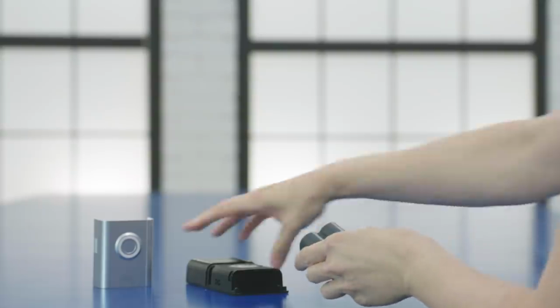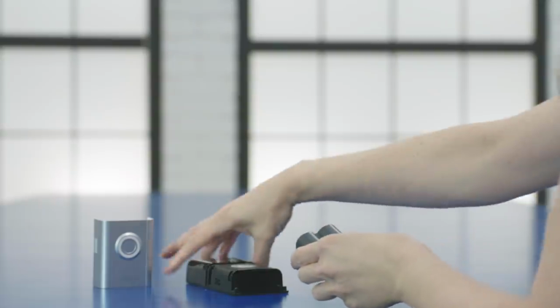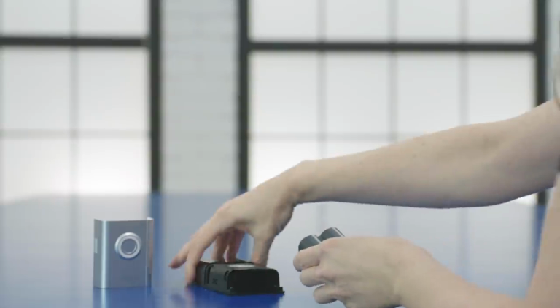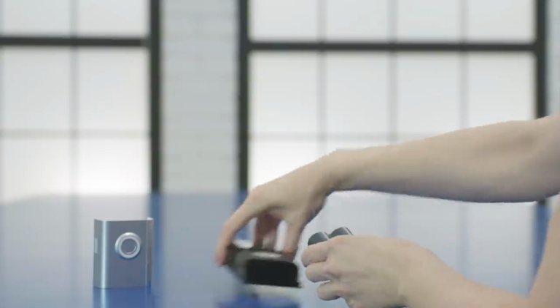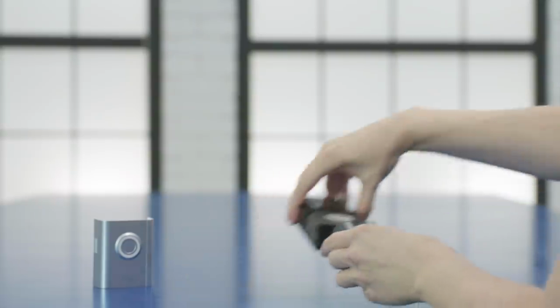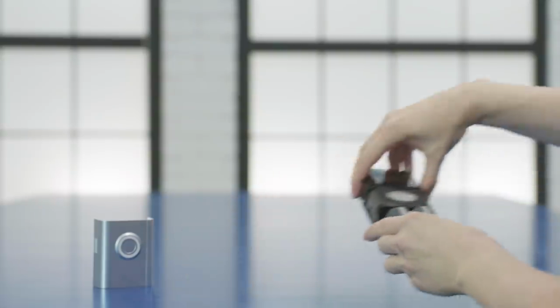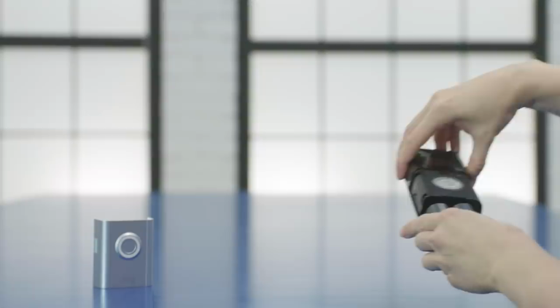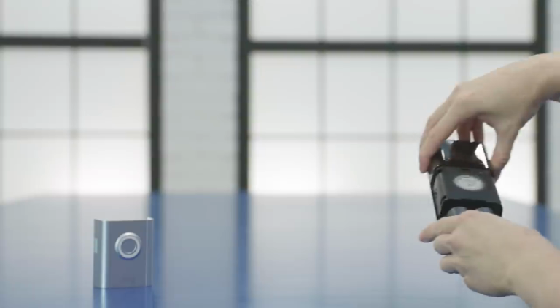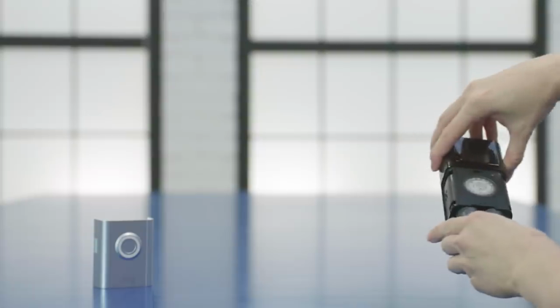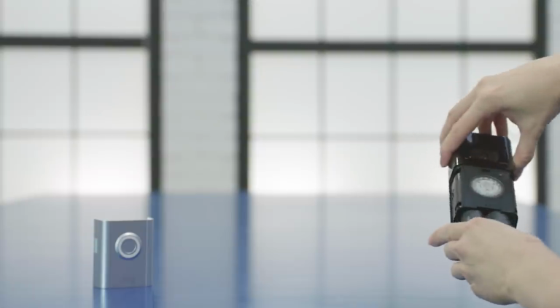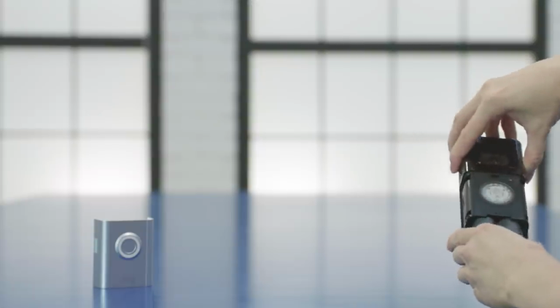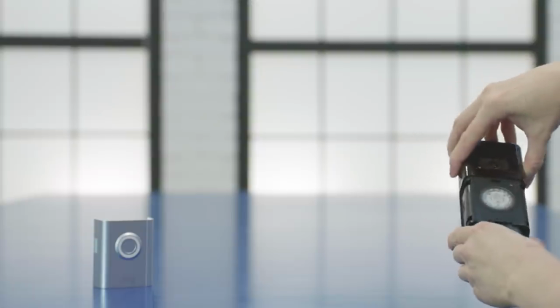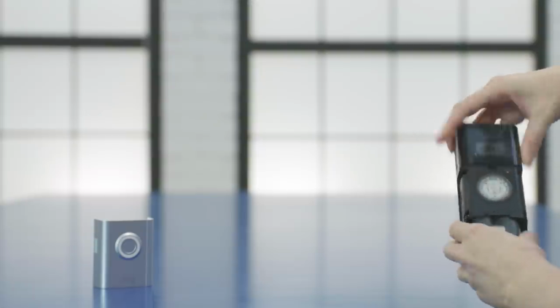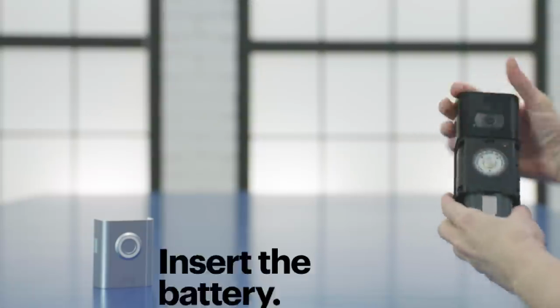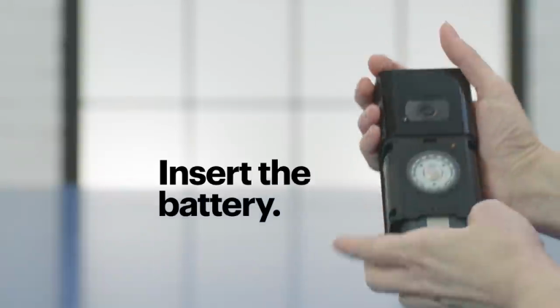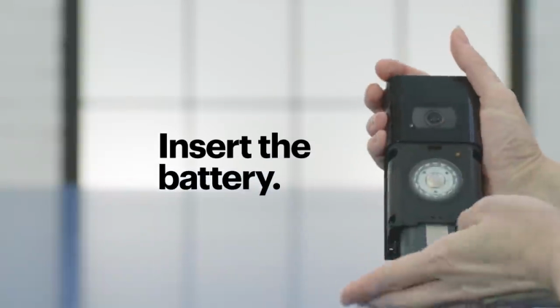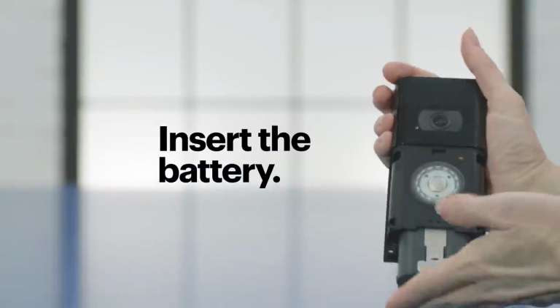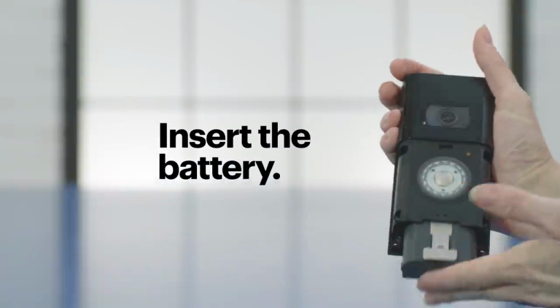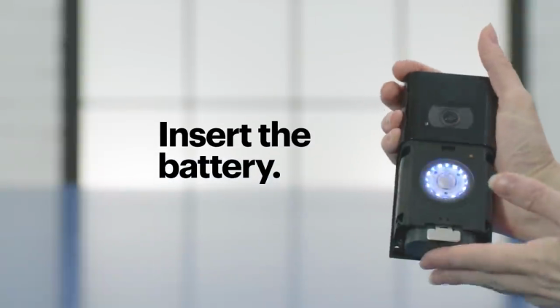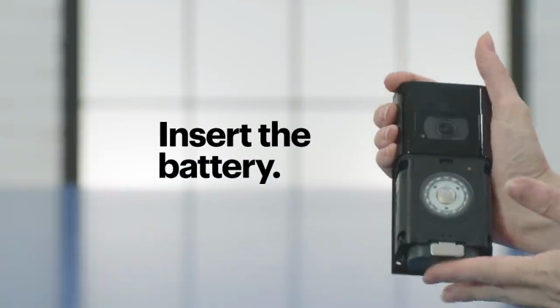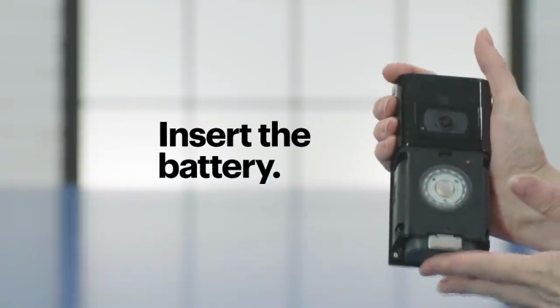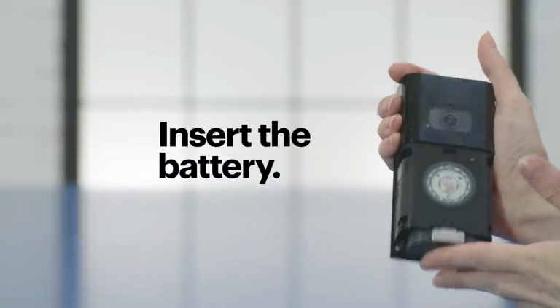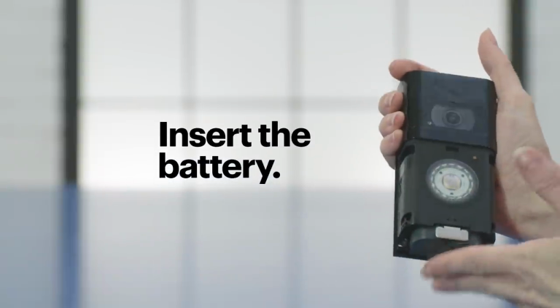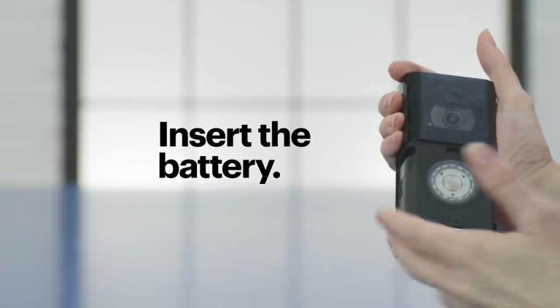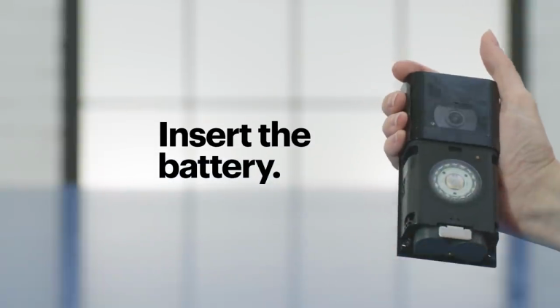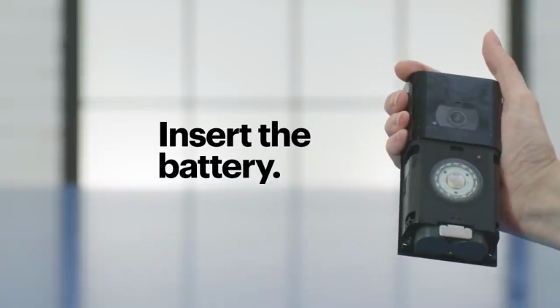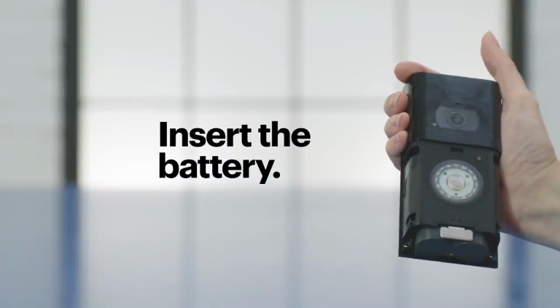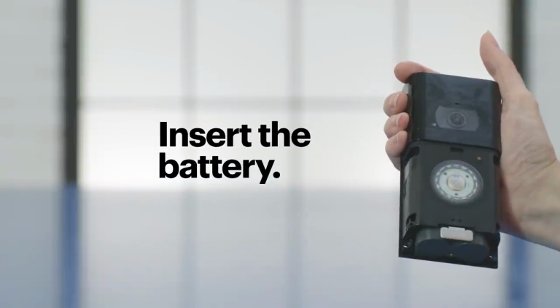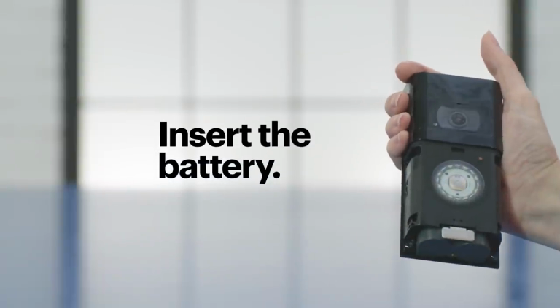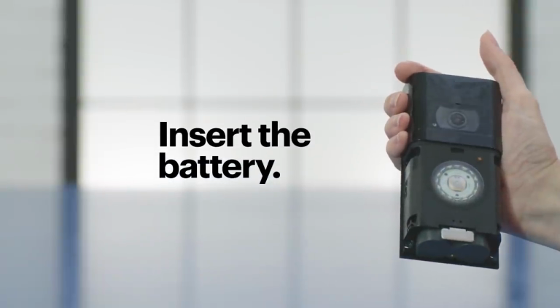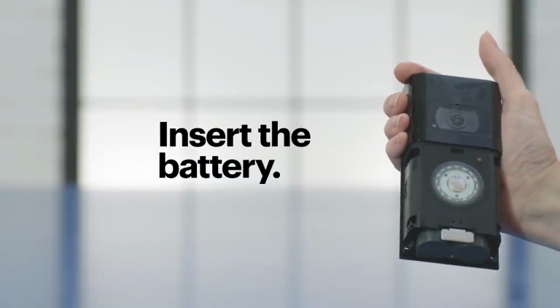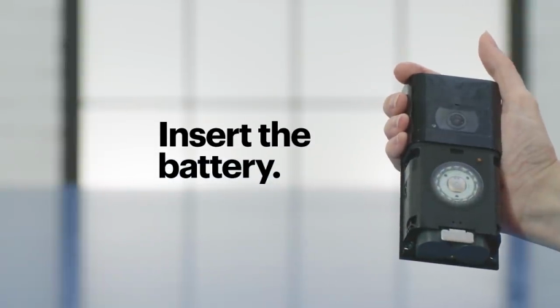Once it's charged up, just unplug the battery and put it inside the doorbell from the bottom, and push until you feel it click.